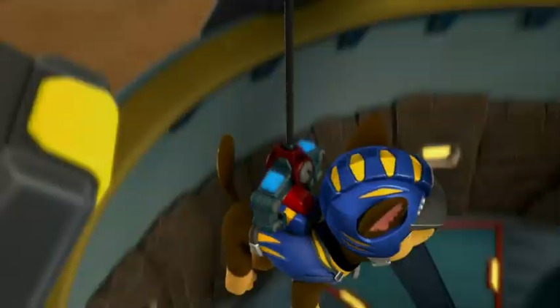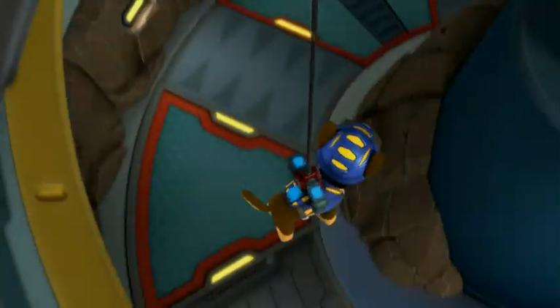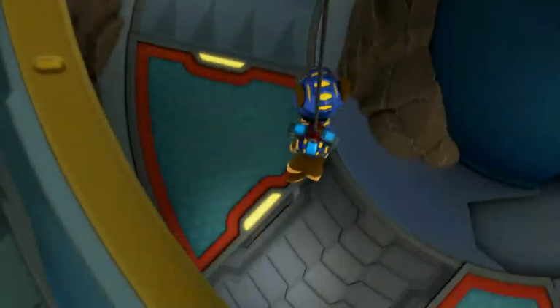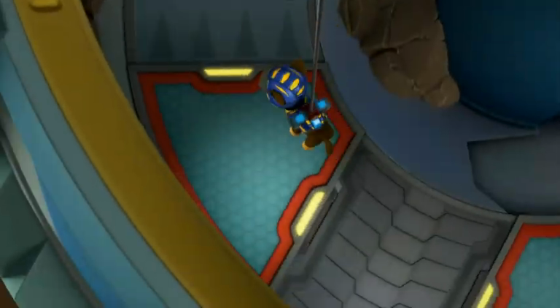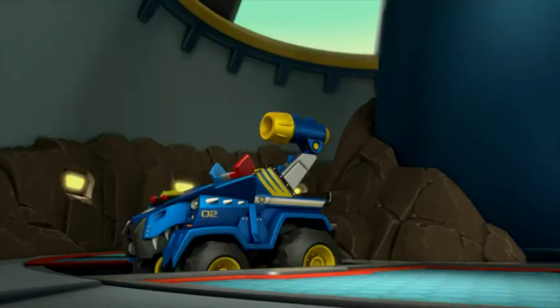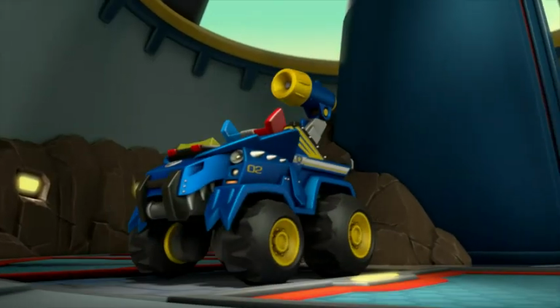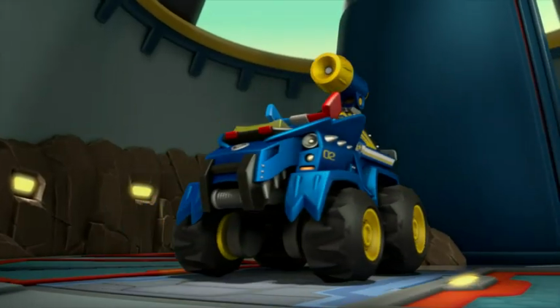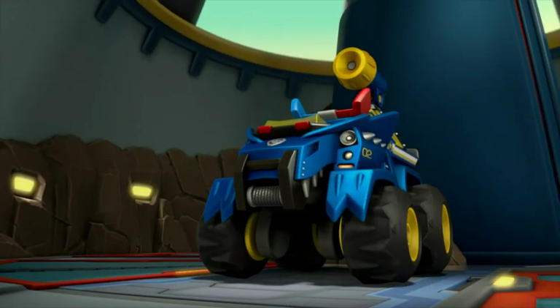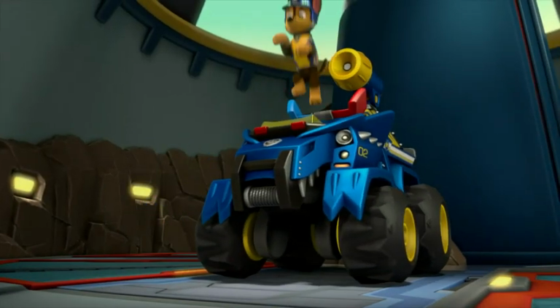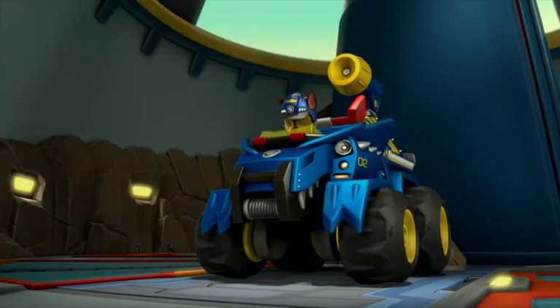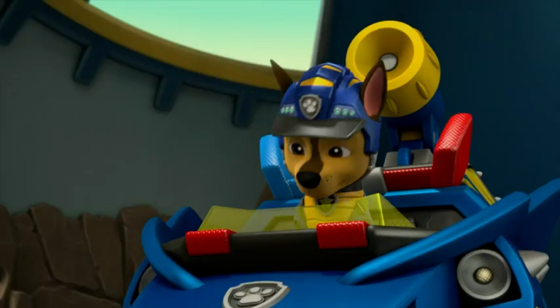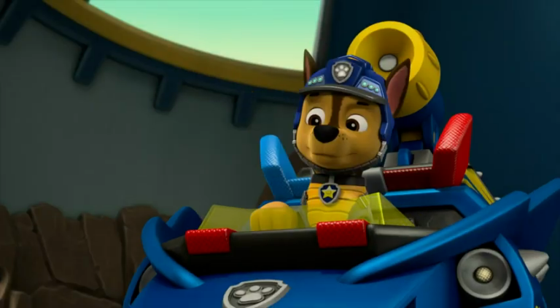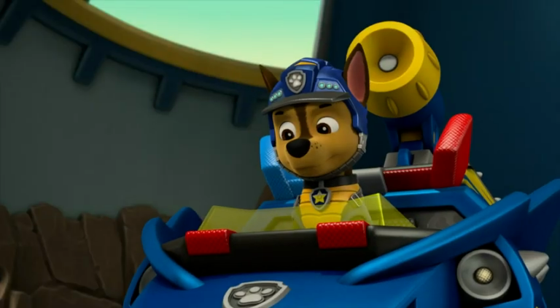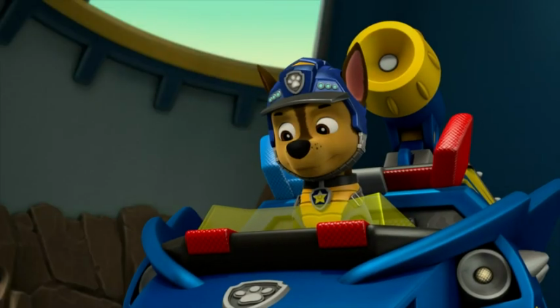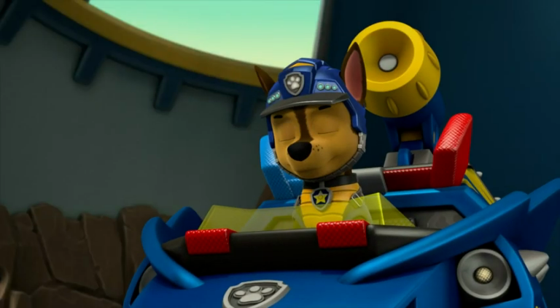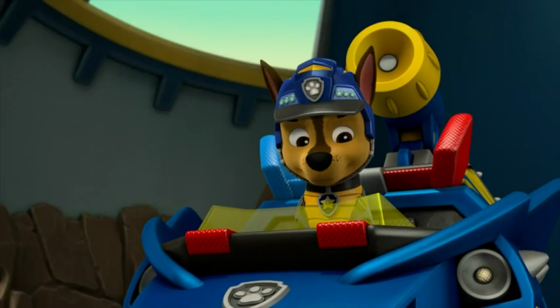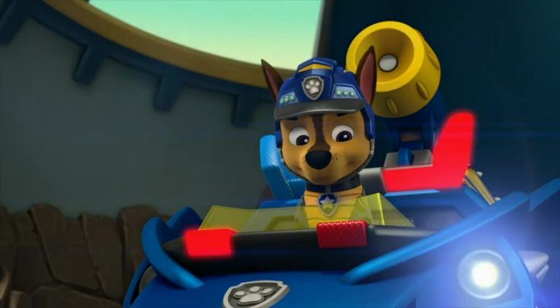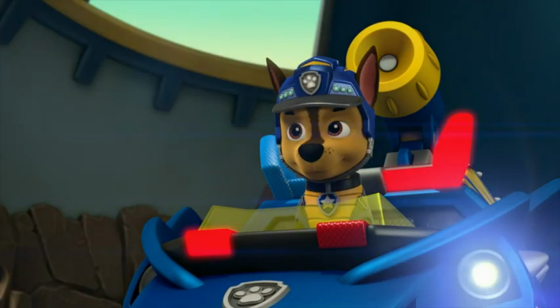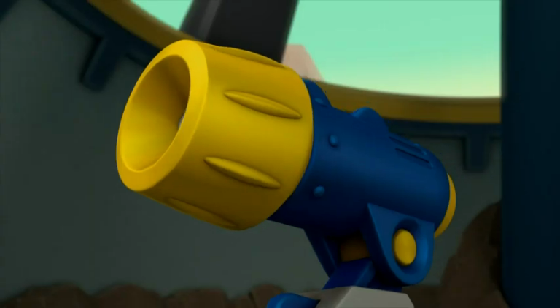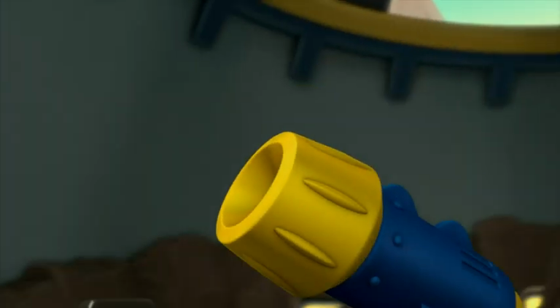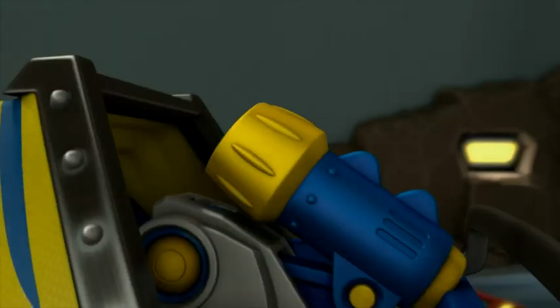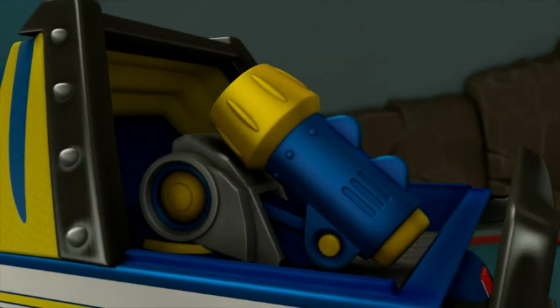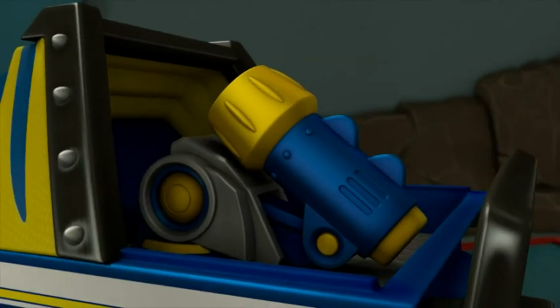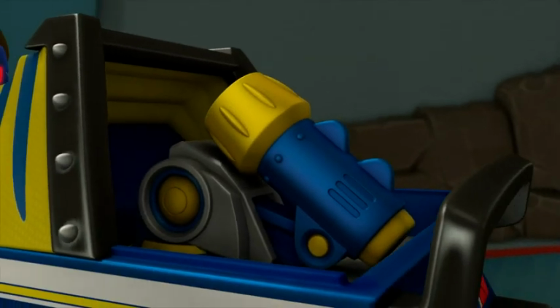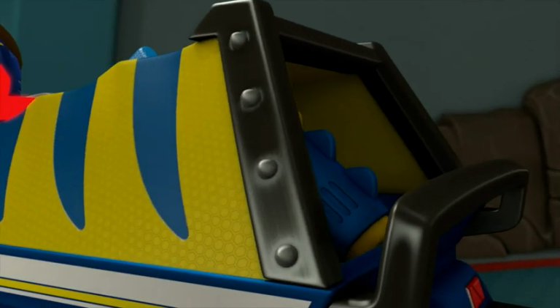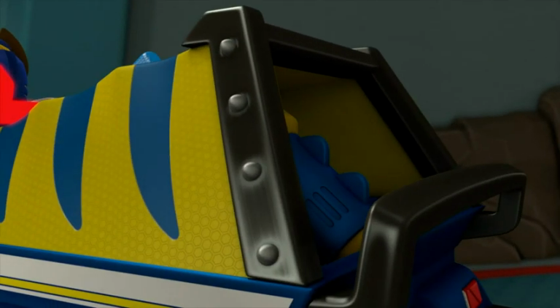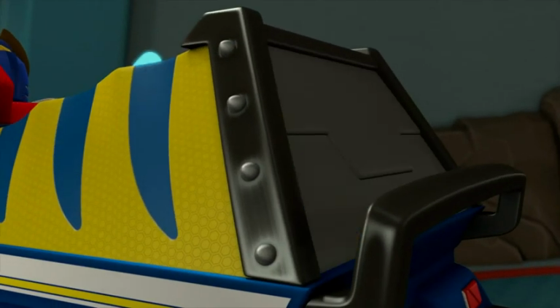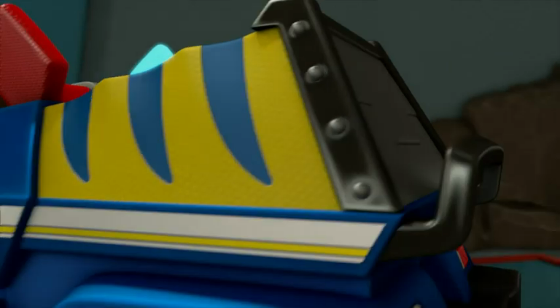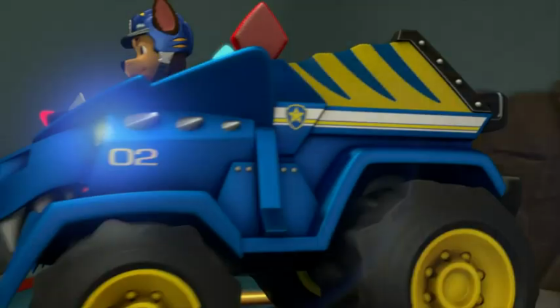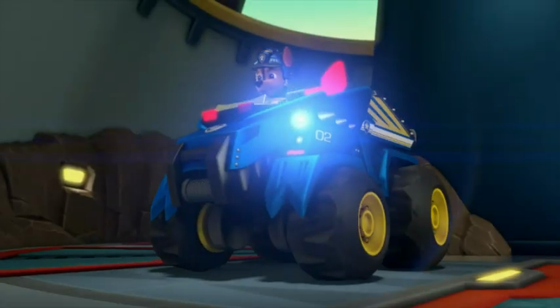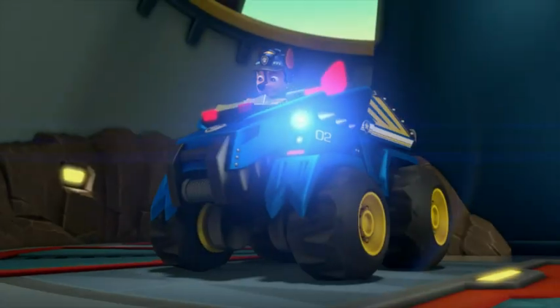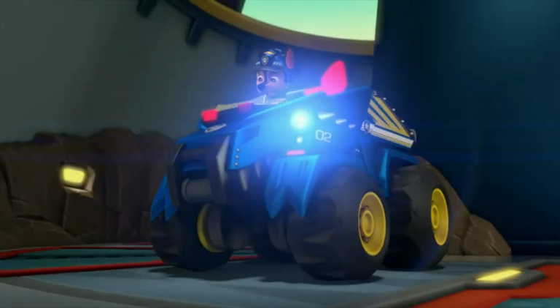Rev up, climb up, save the dinos! It's the new Dino Deluxe Vehicles!